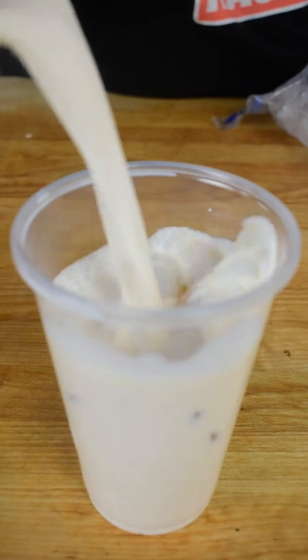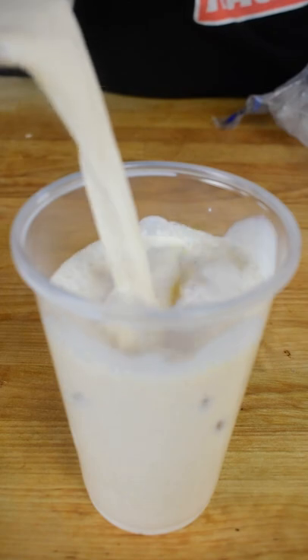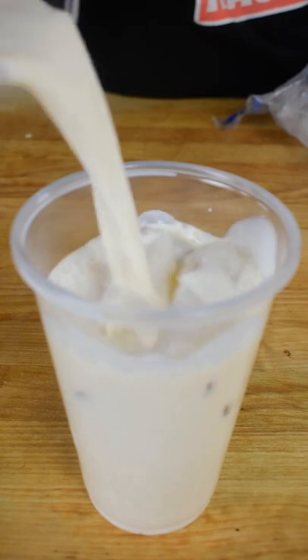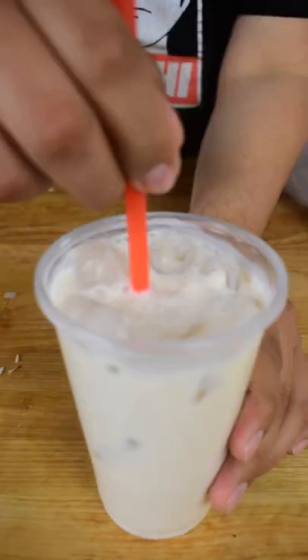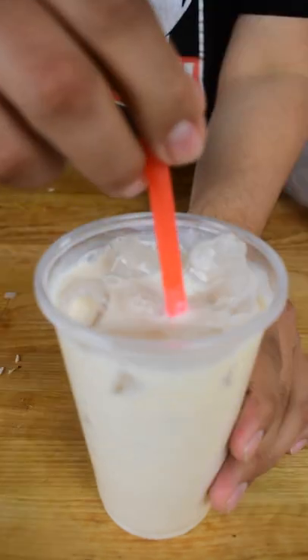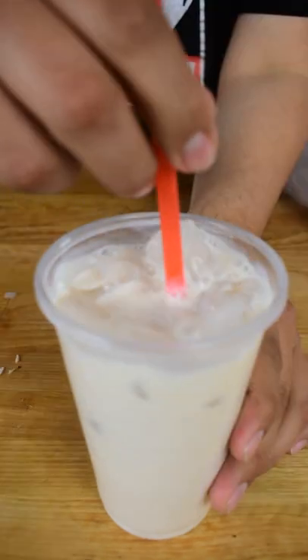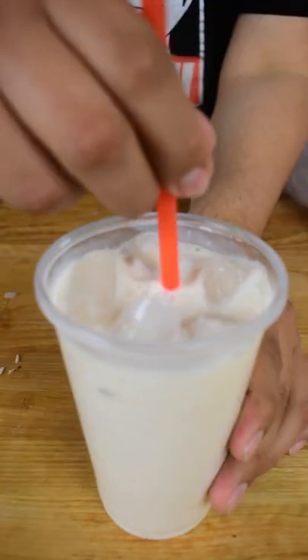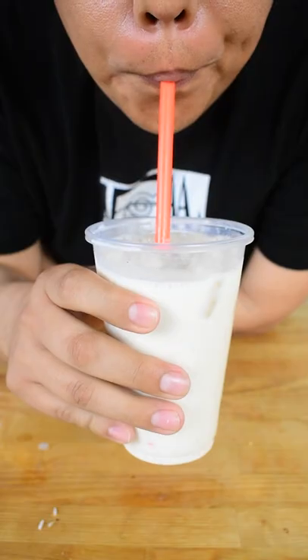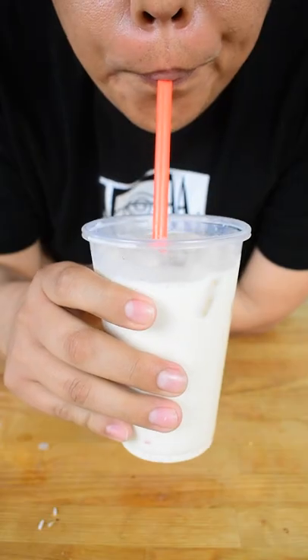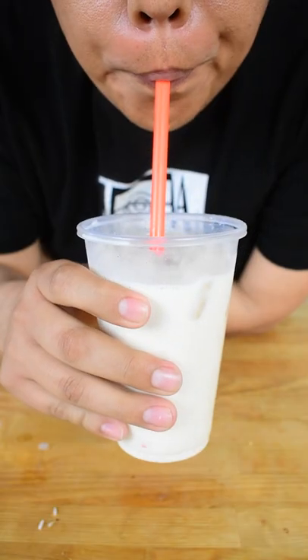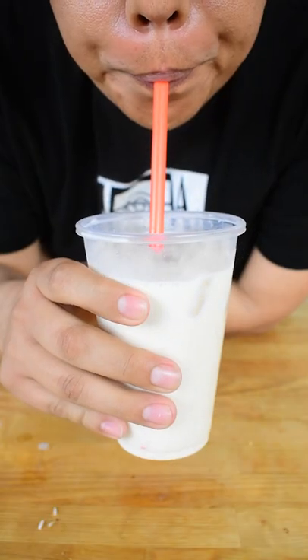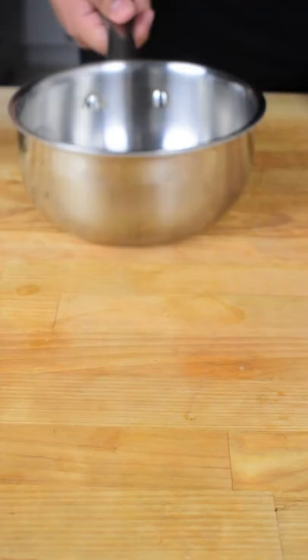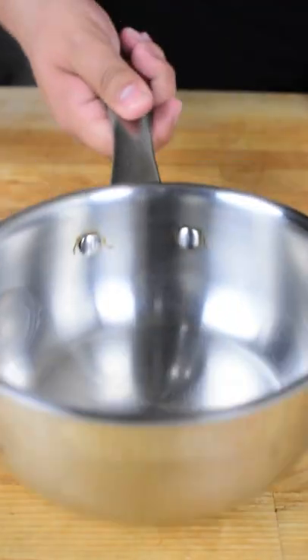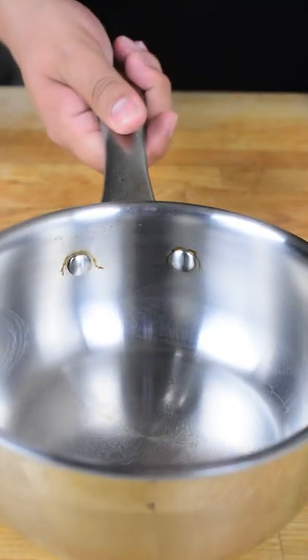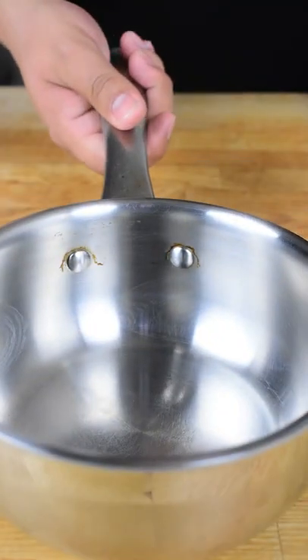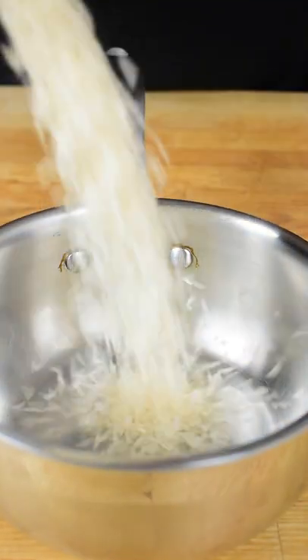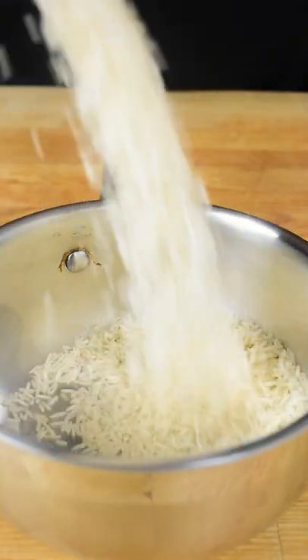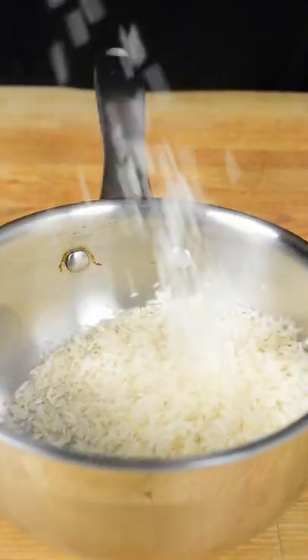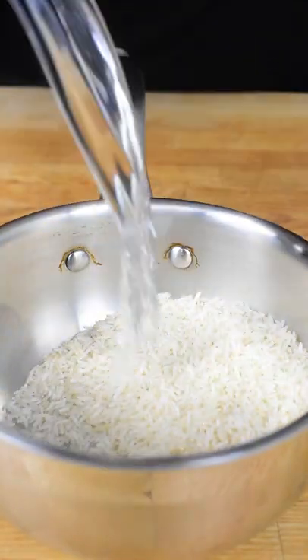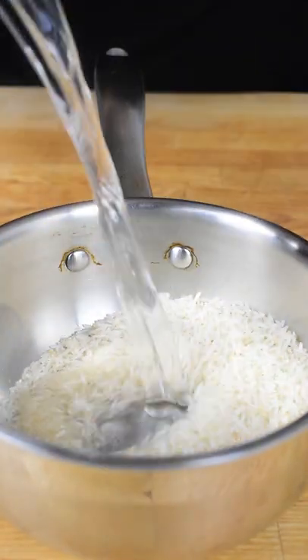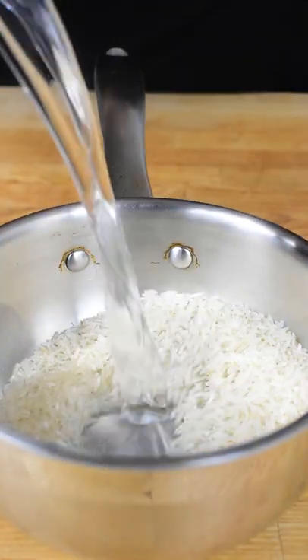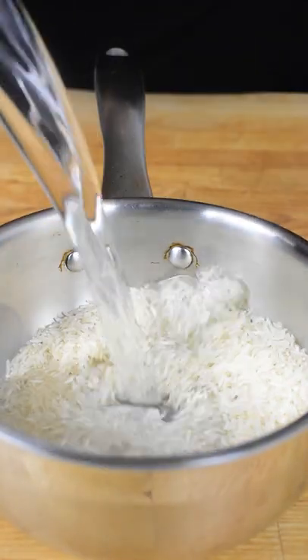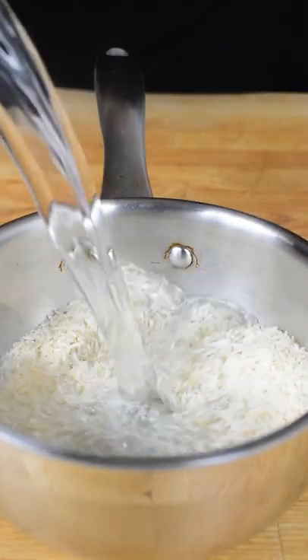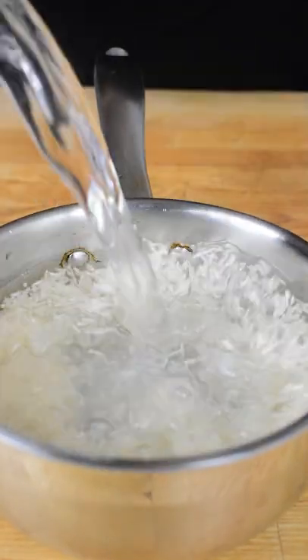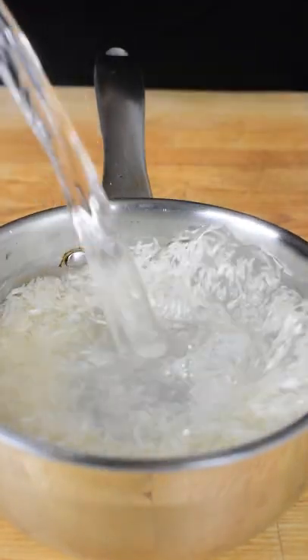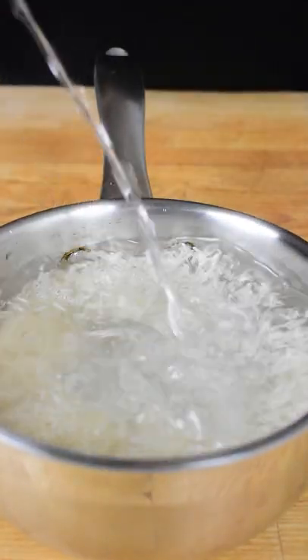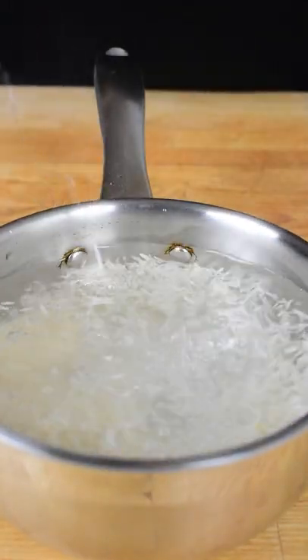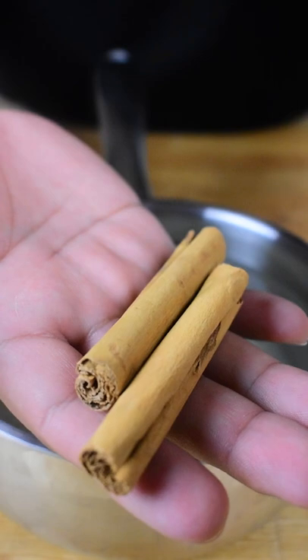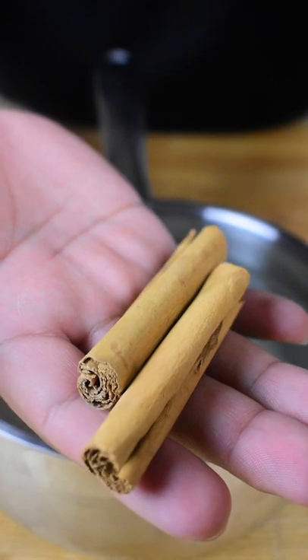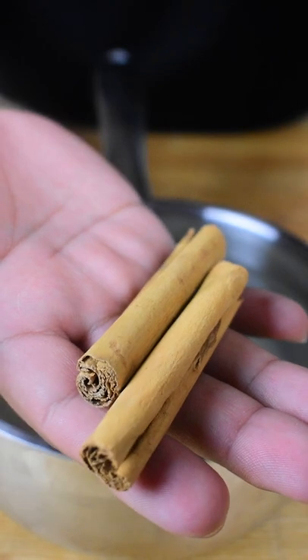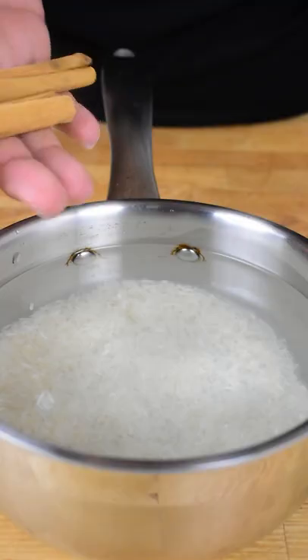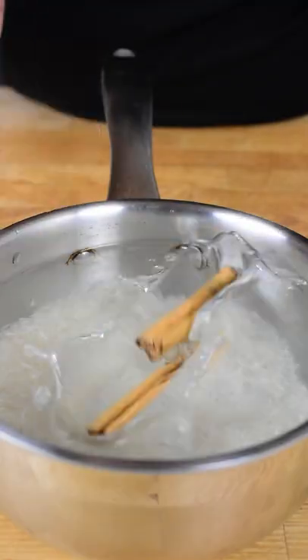Let me teach you how to make an amazing horchata in less than 15 seconds. Start by soaking your rice and cinnamon overnight. Full recipe in the comments below.